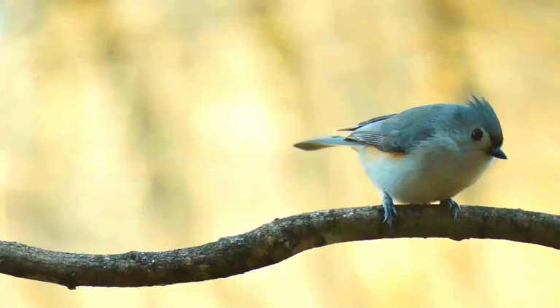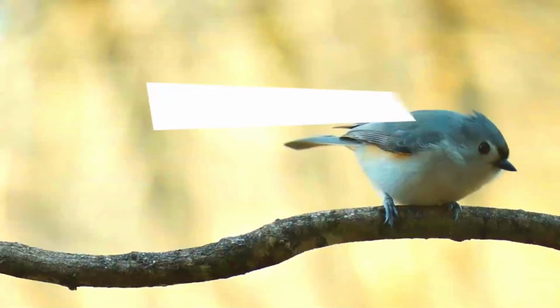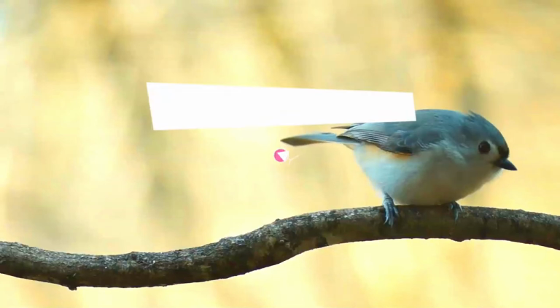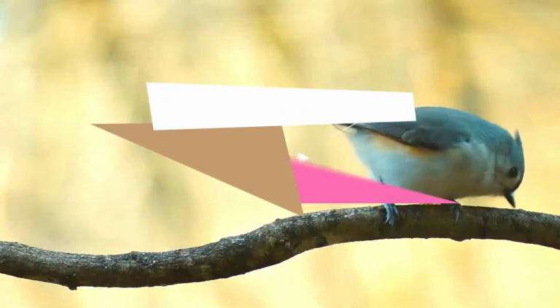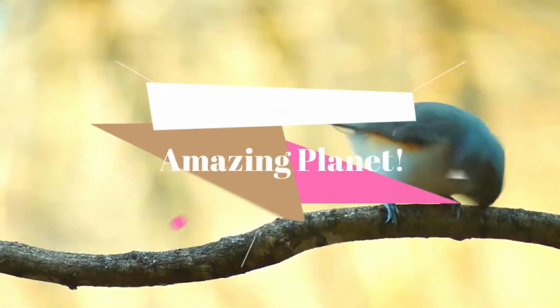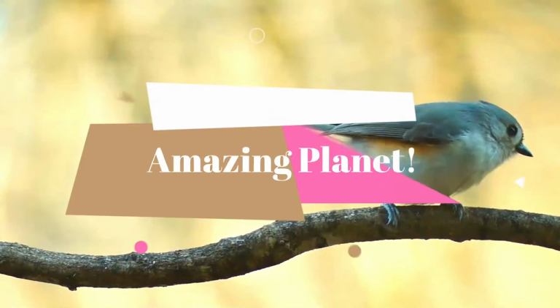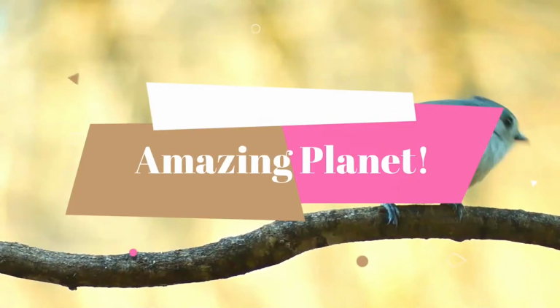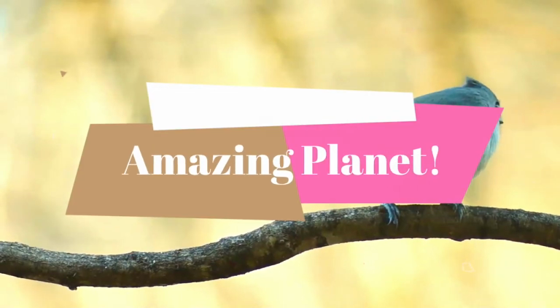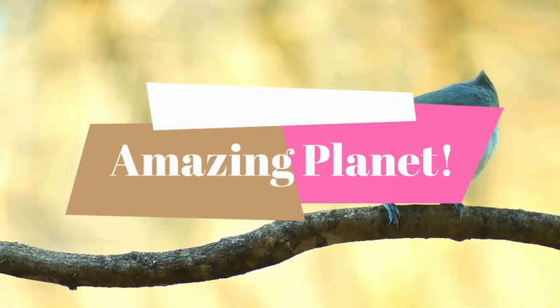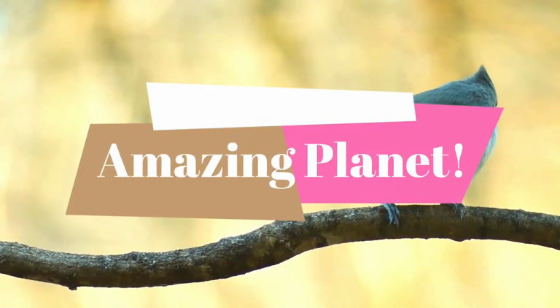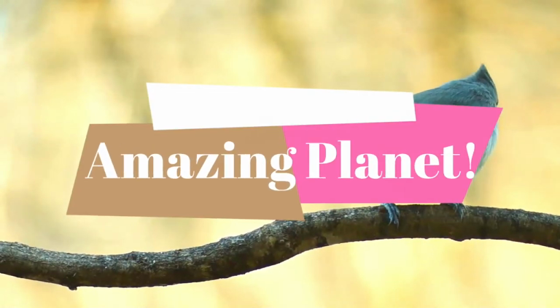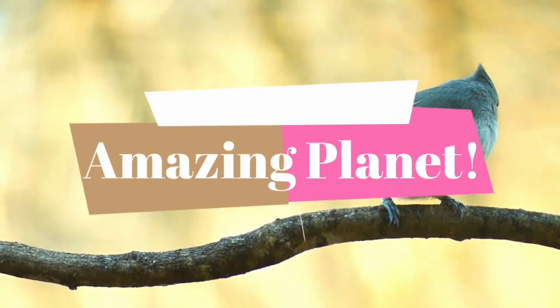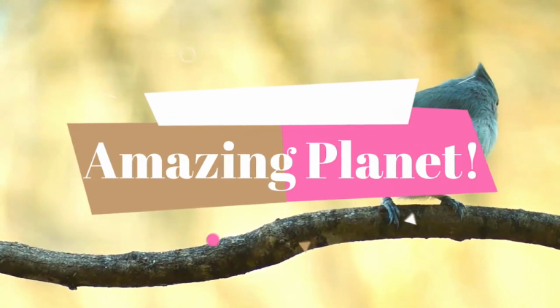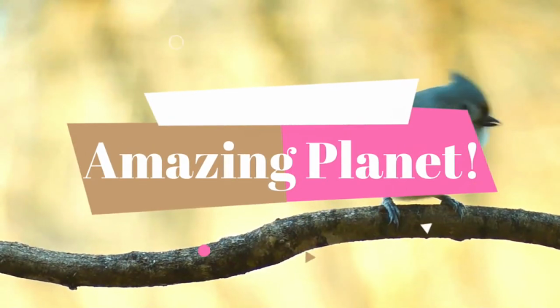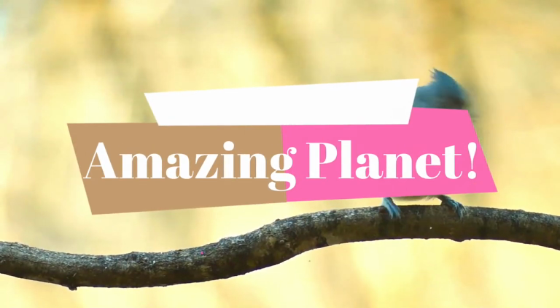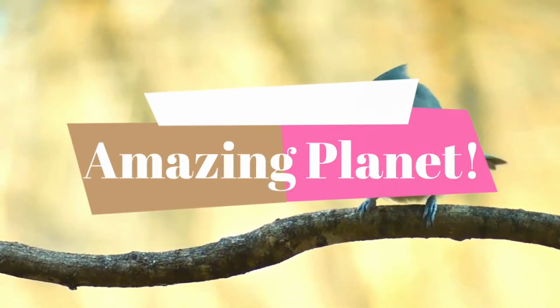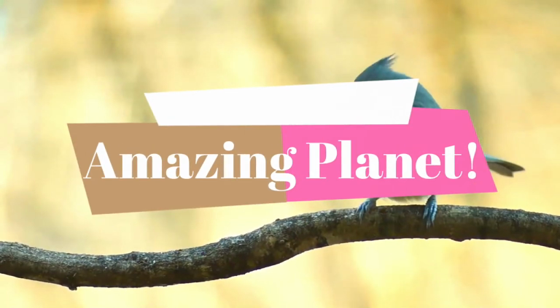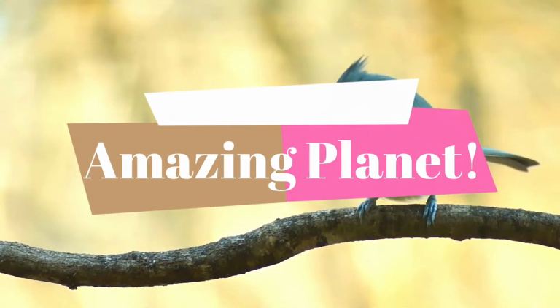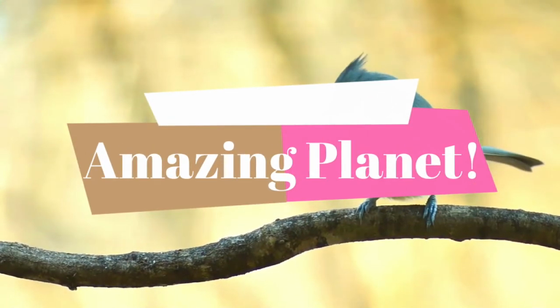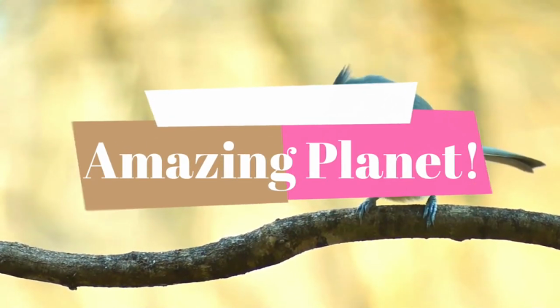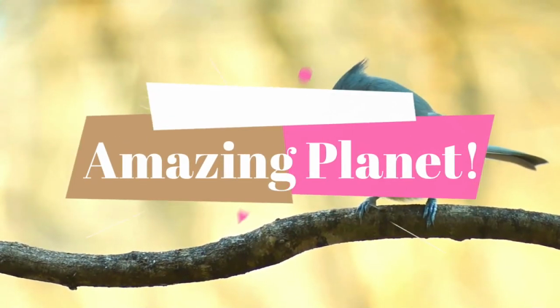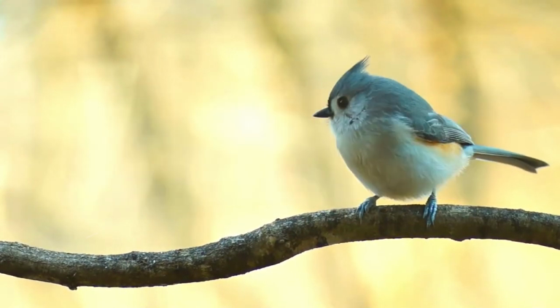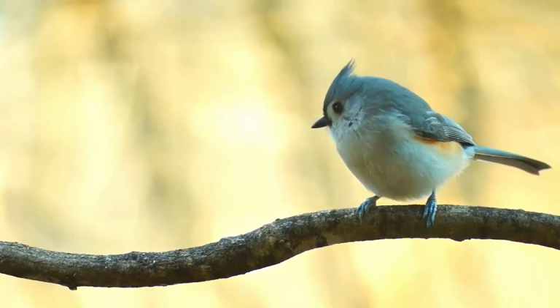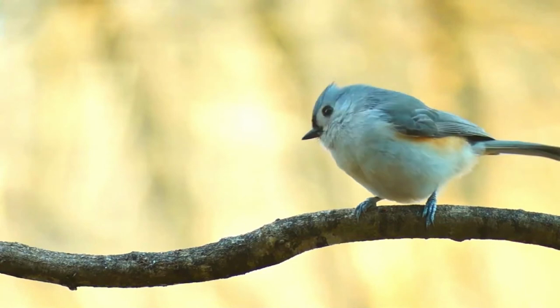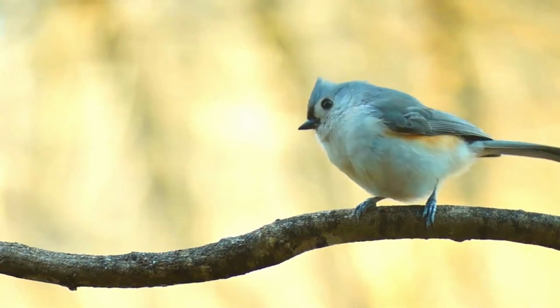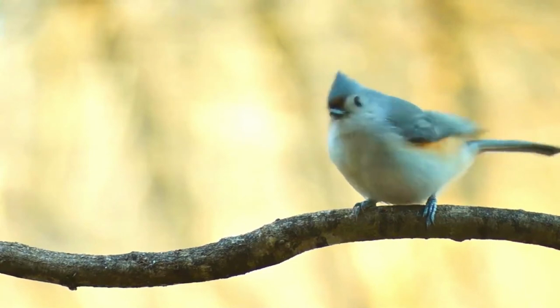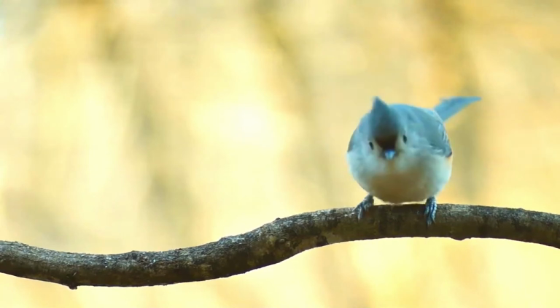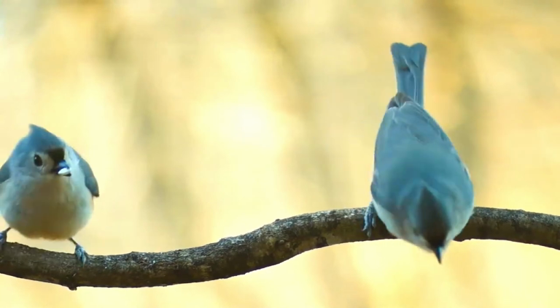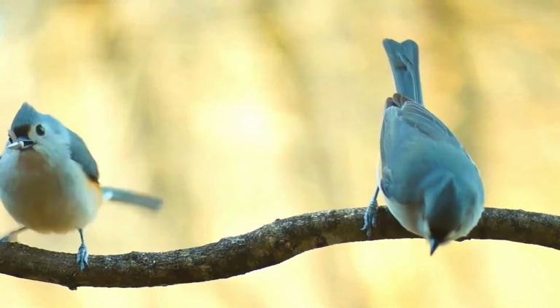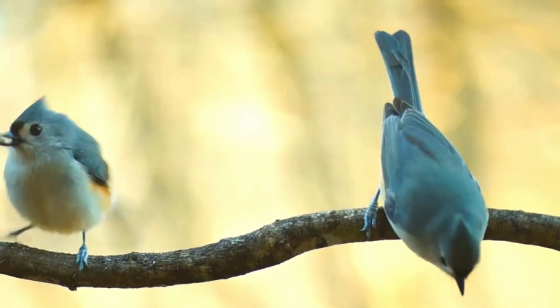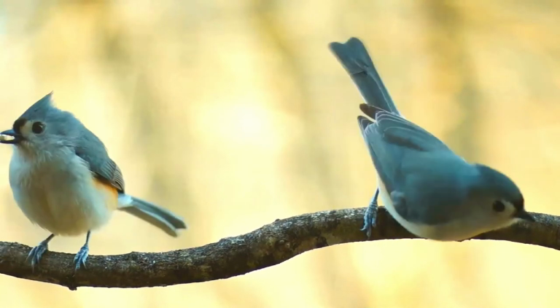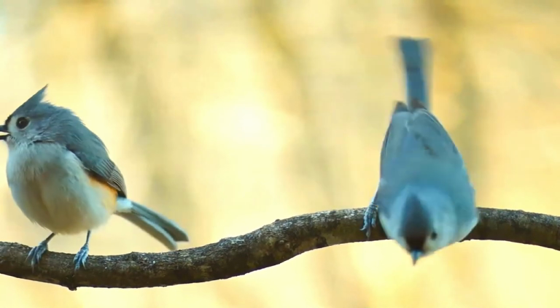We need to take some initiatives to protect wildlife around us. Do you agree with me? Let's begin our journey.